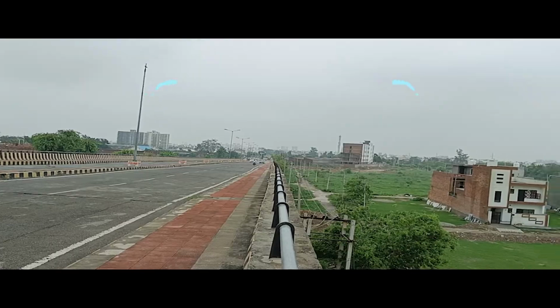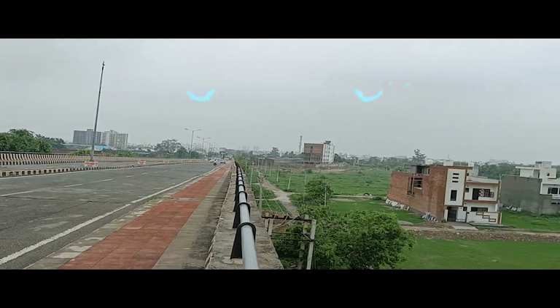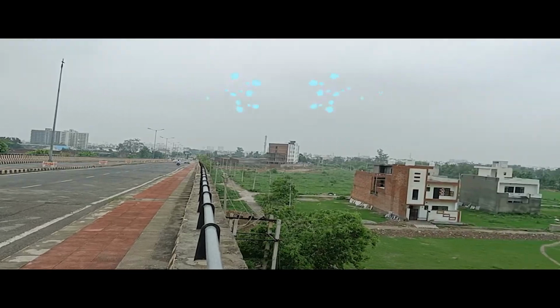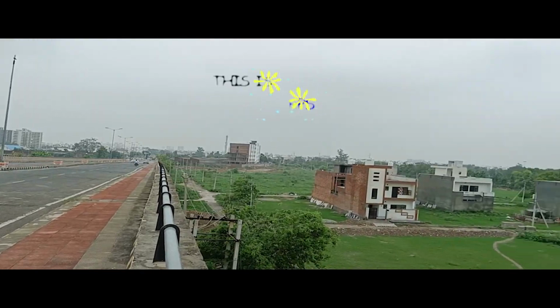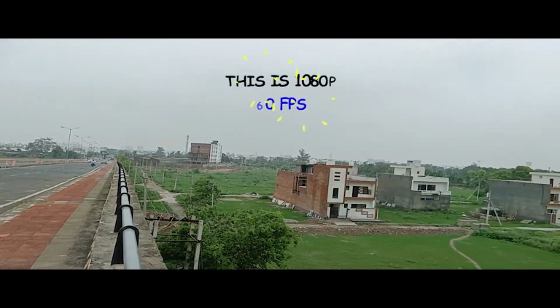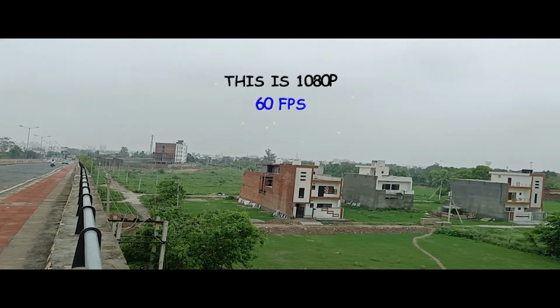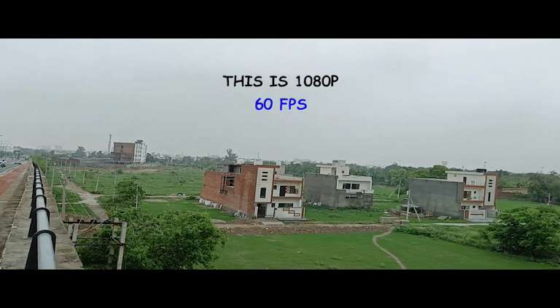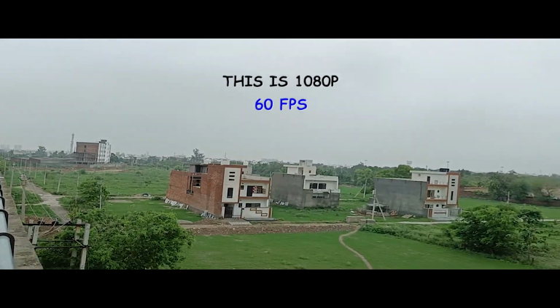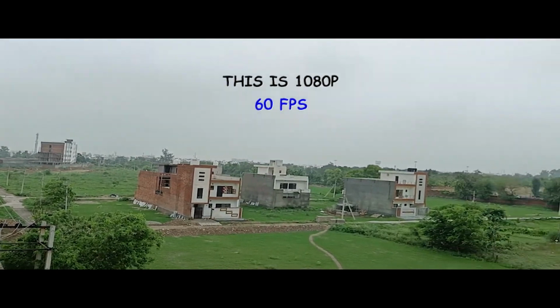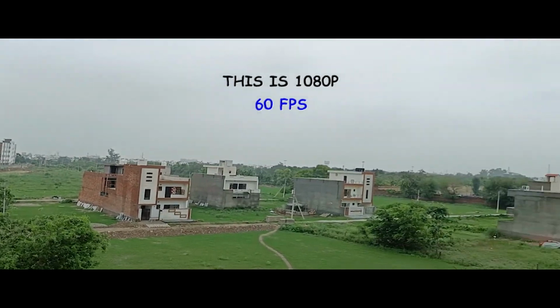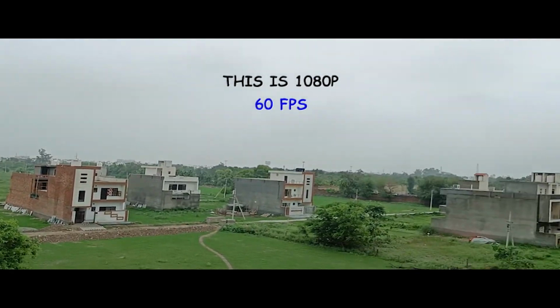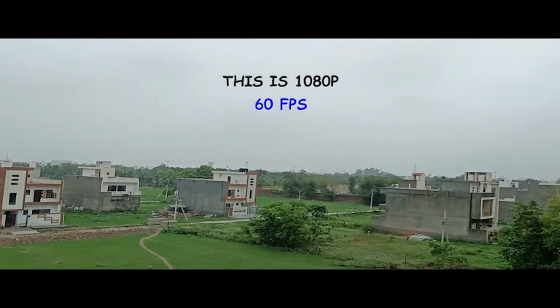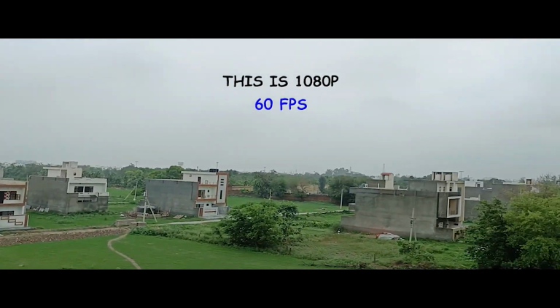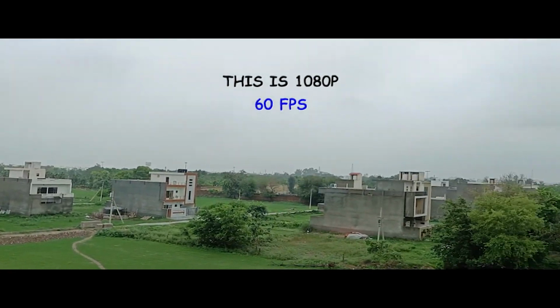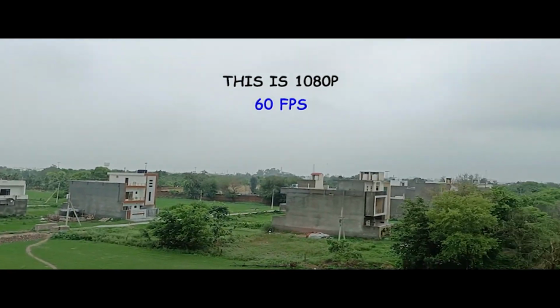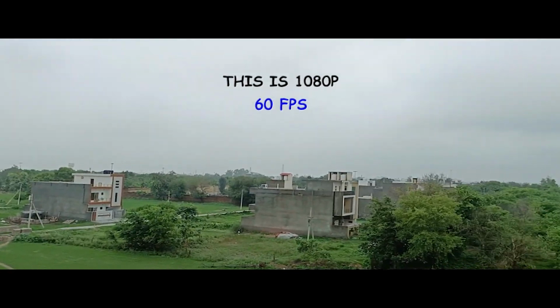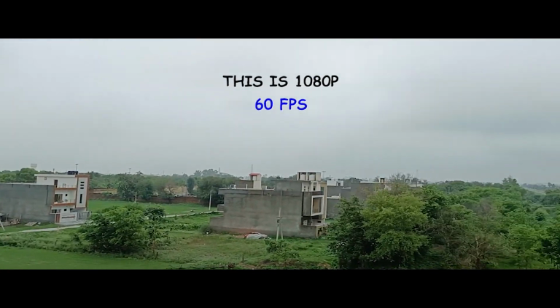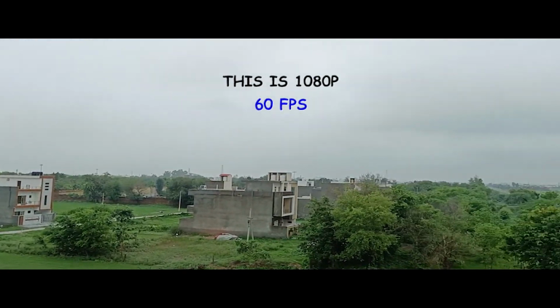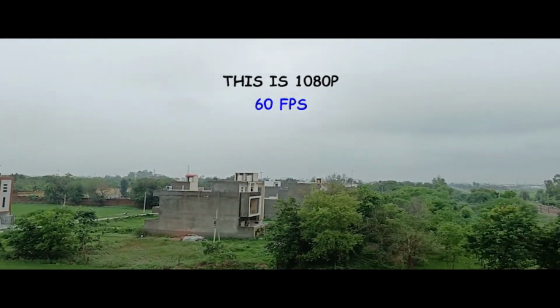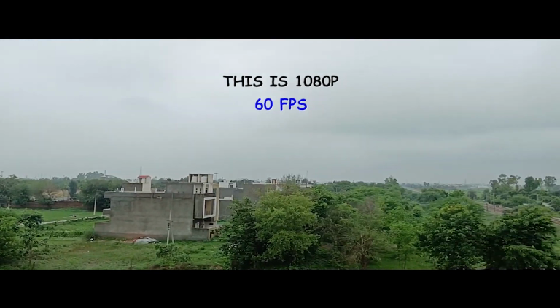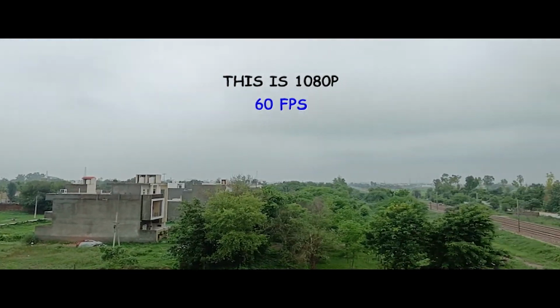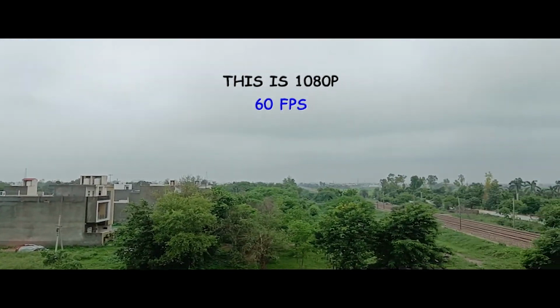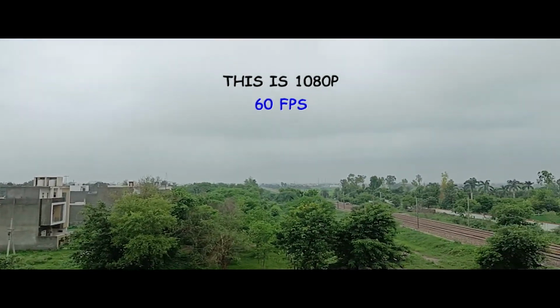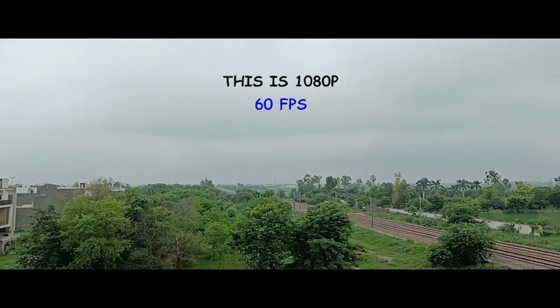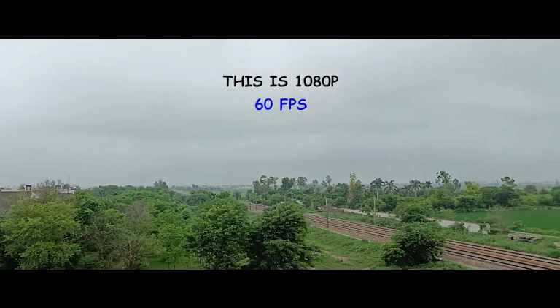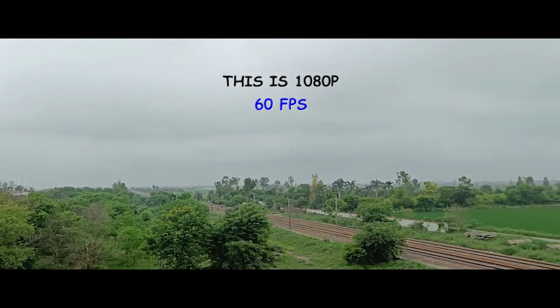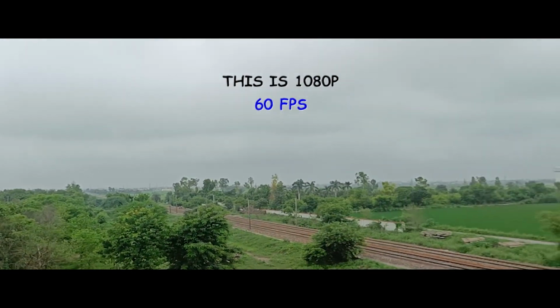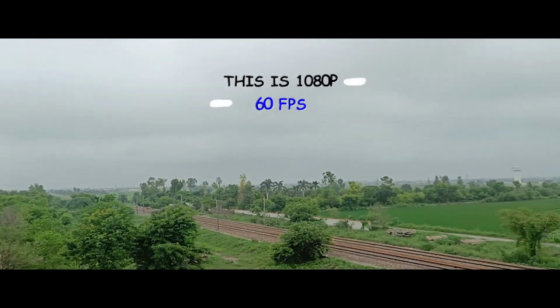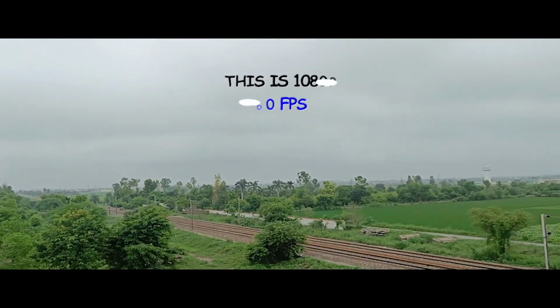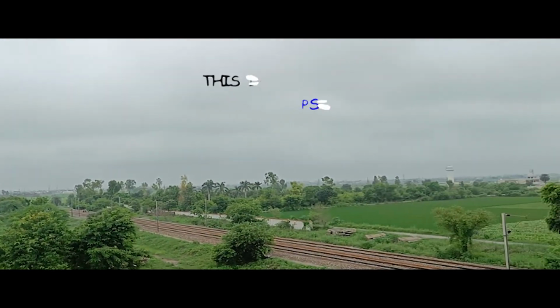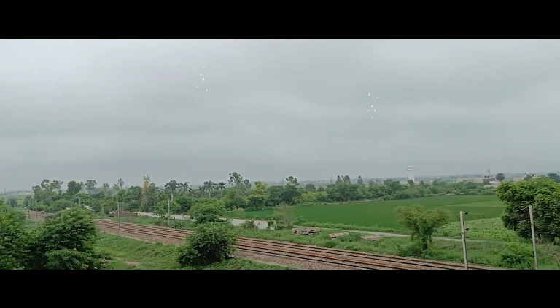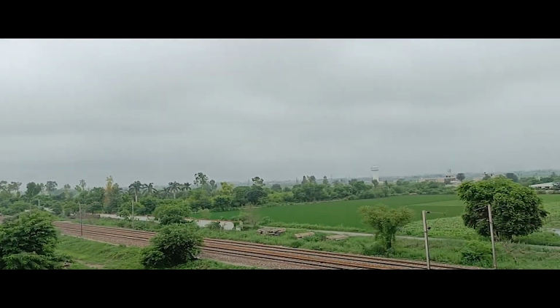This is a real-world test and review. I clicked some photos and videos from the front and back camera — you can see them.